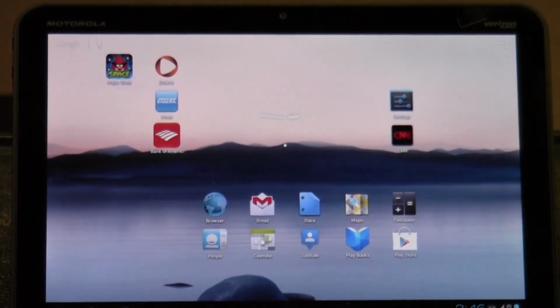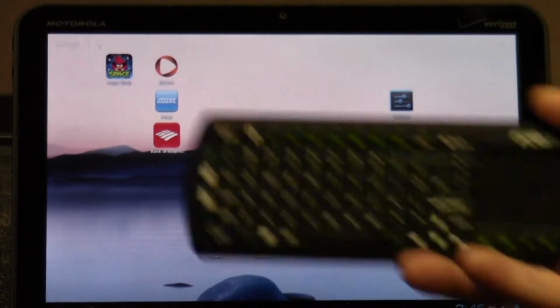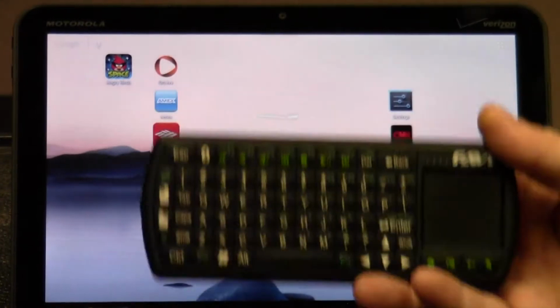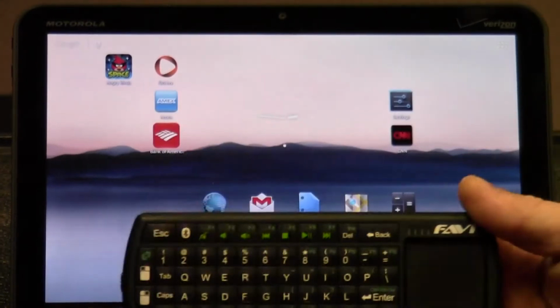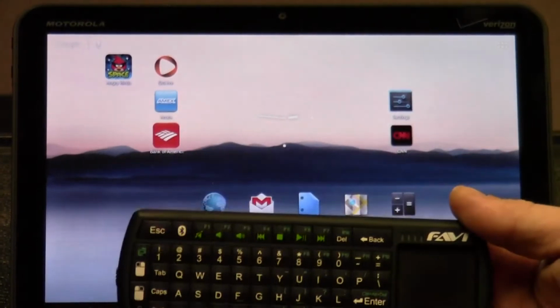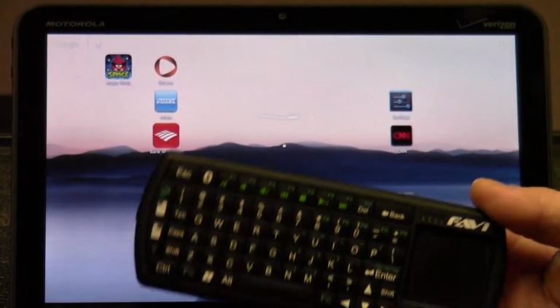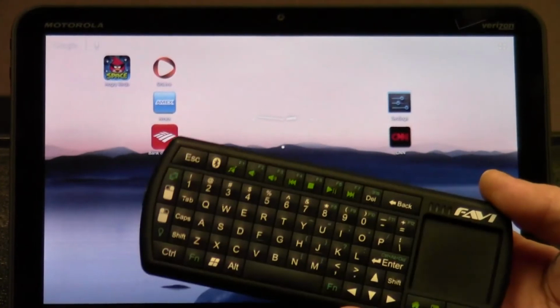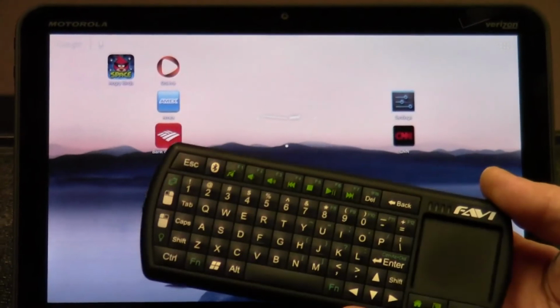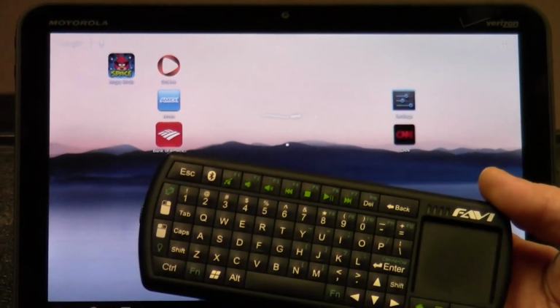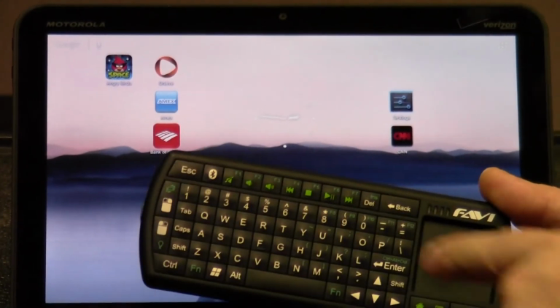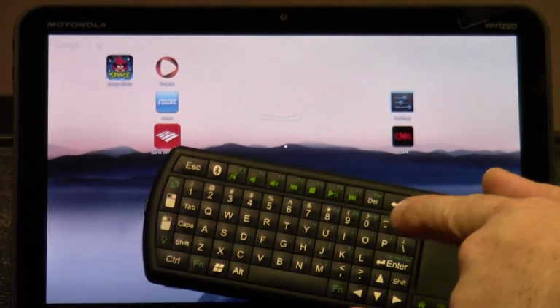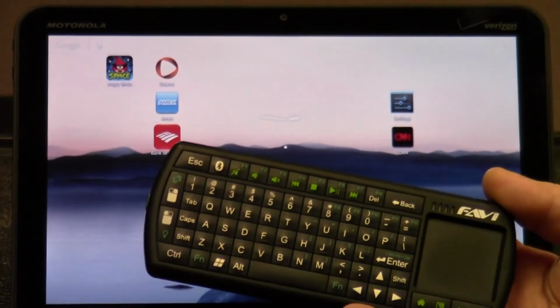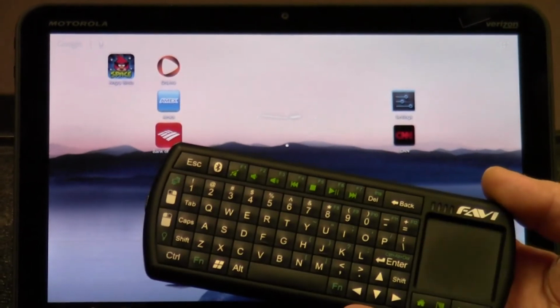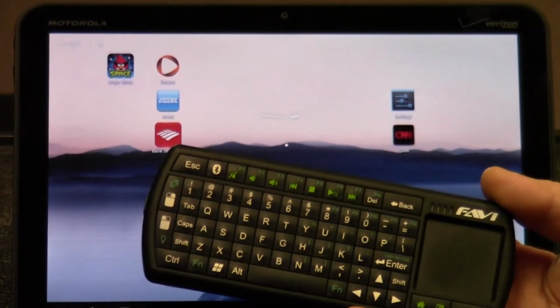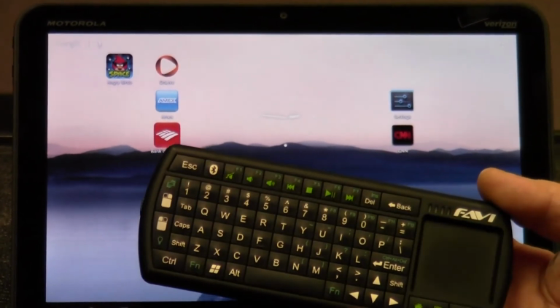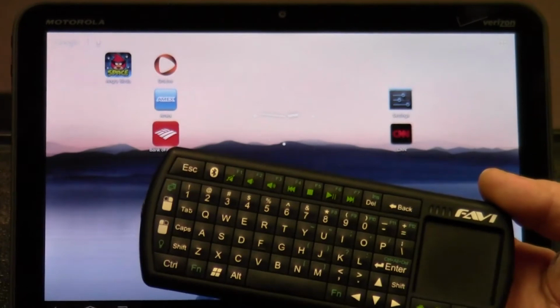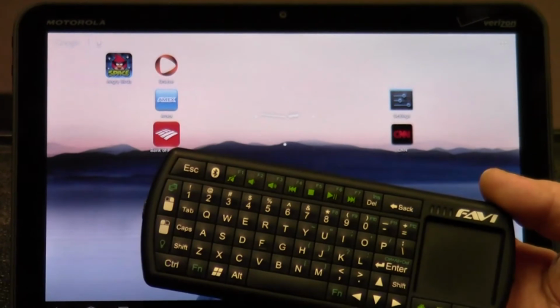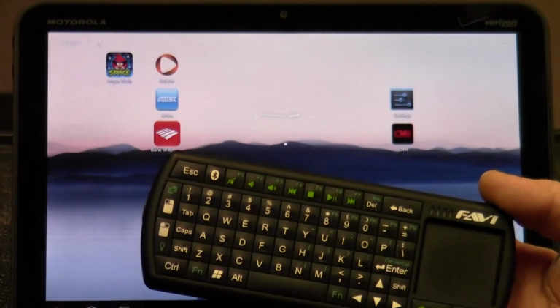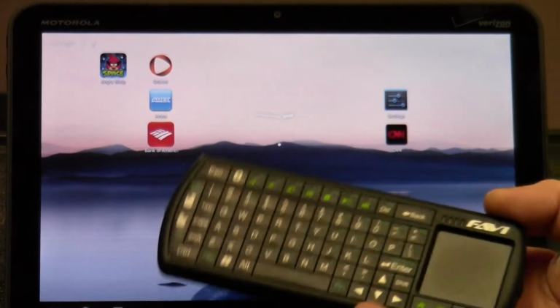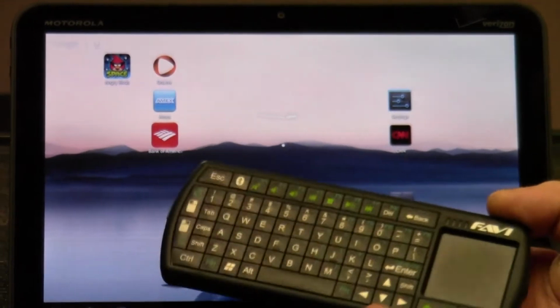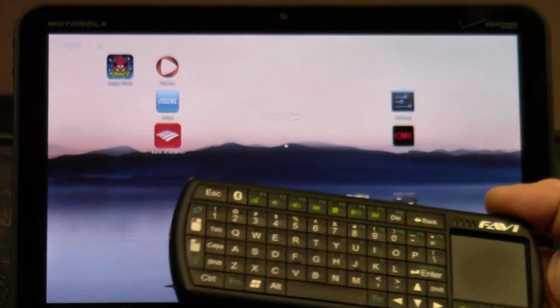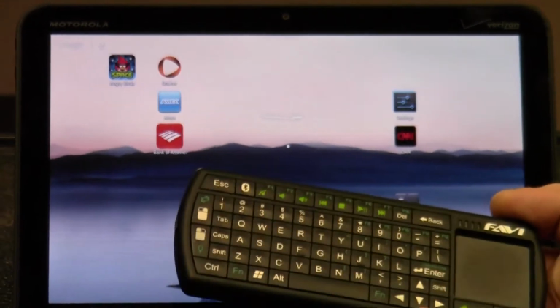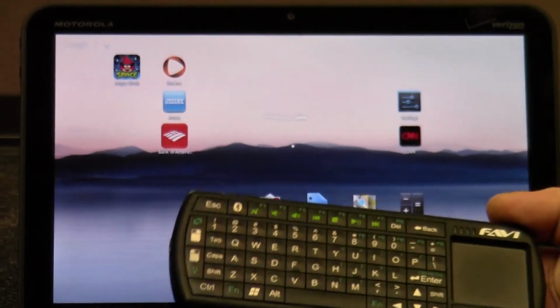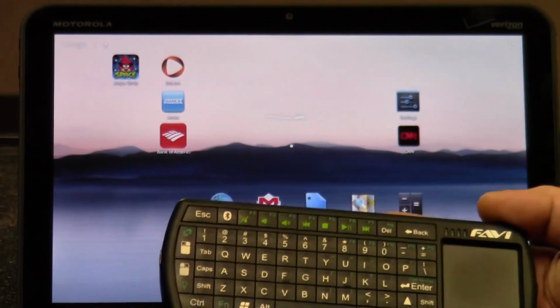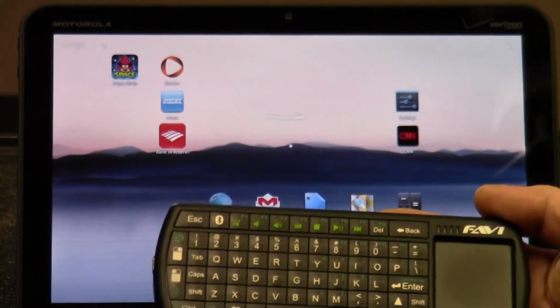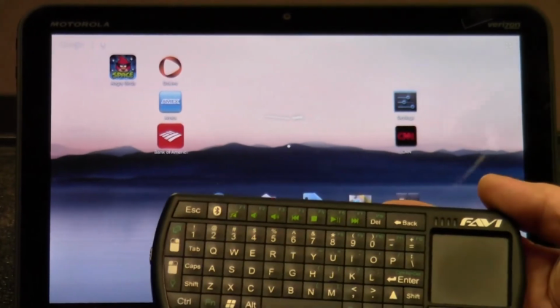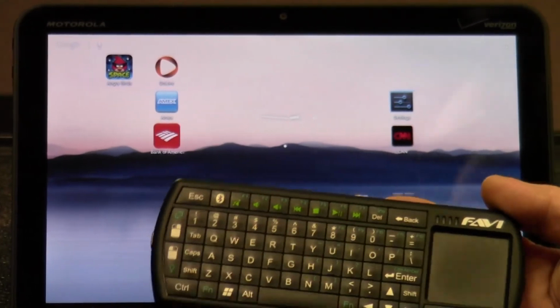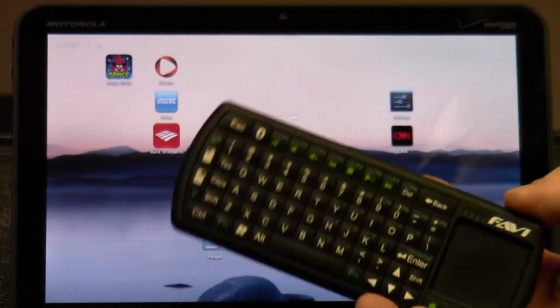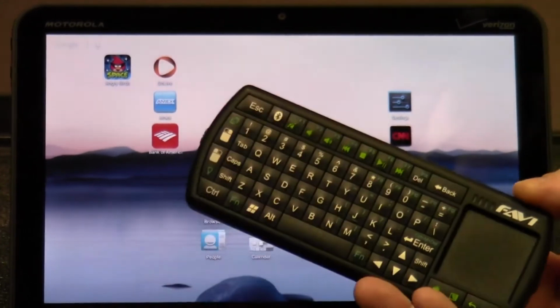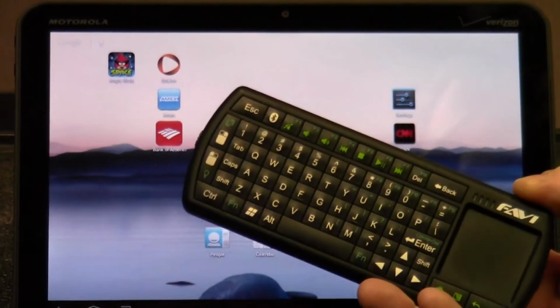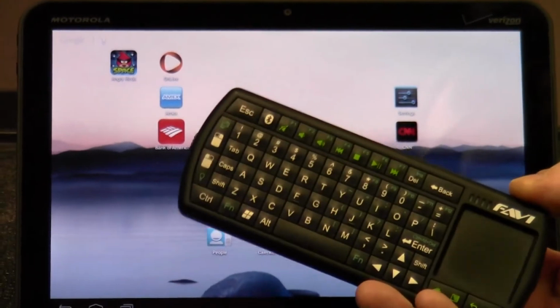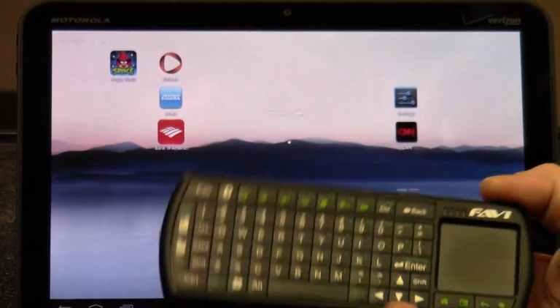Hello, today I'm going to show you how to use your Favi wireless keyboard with a tablet. The first thing you'll have to do is pair the device.